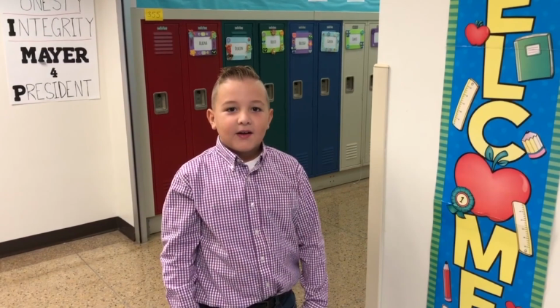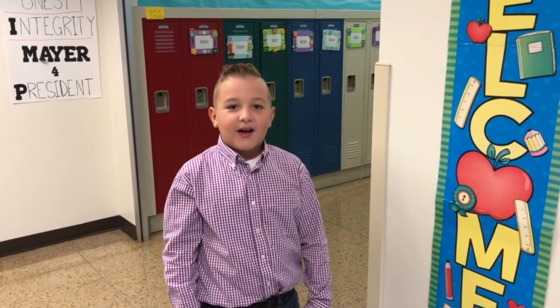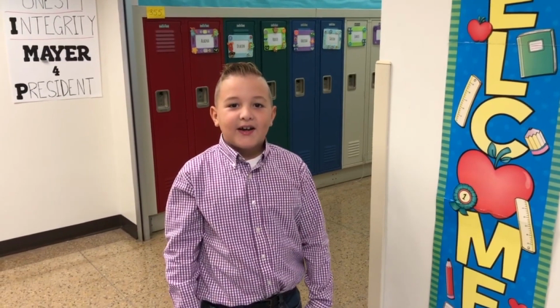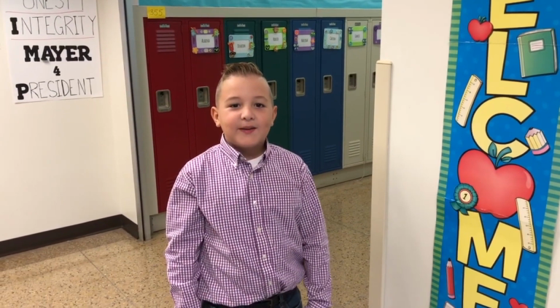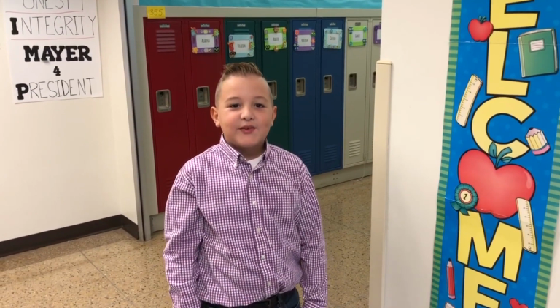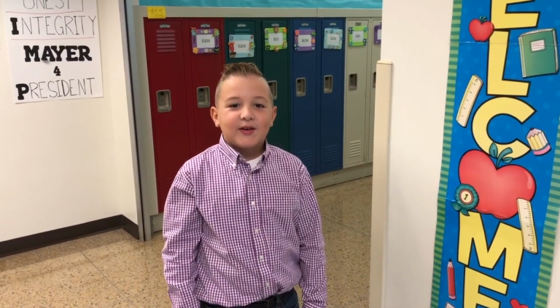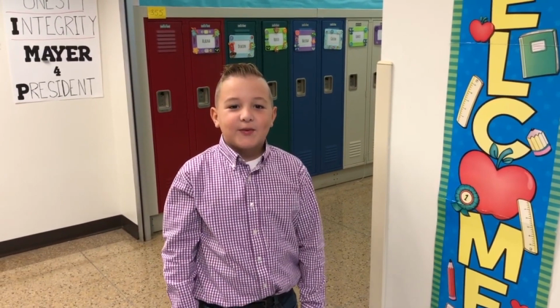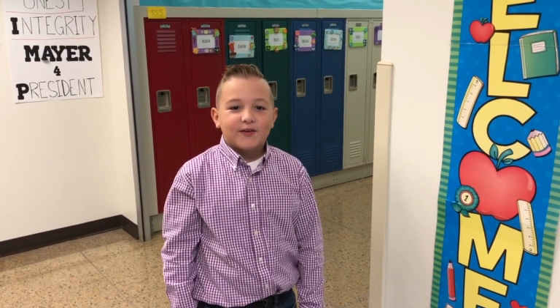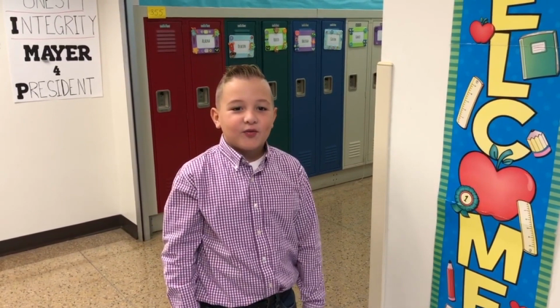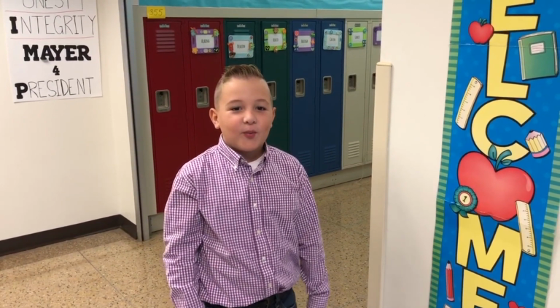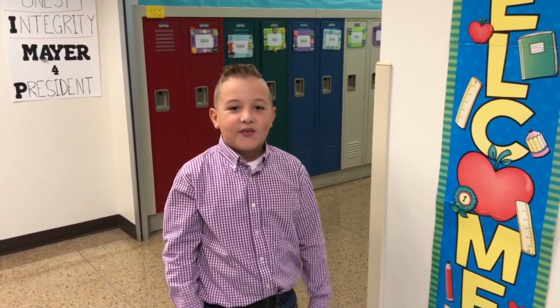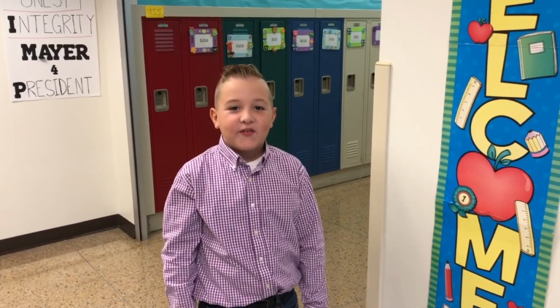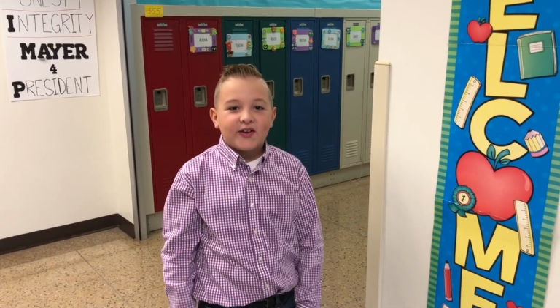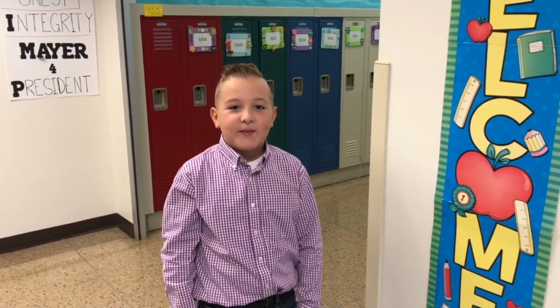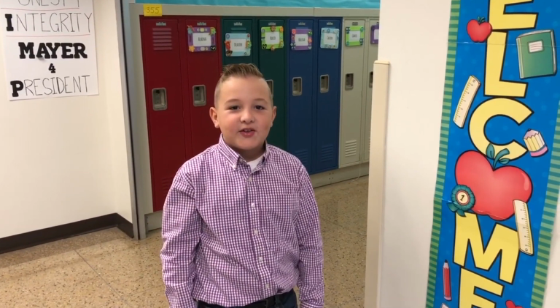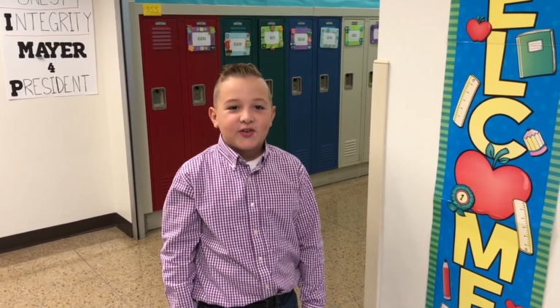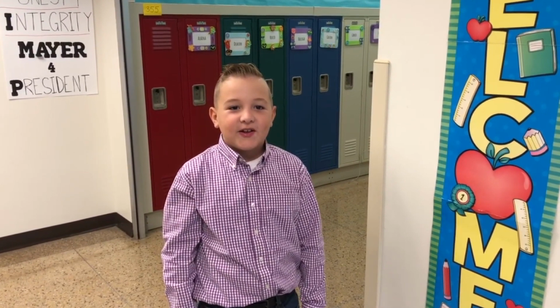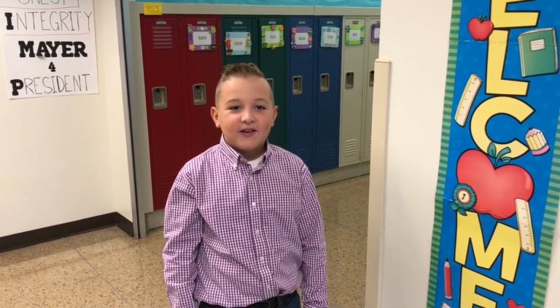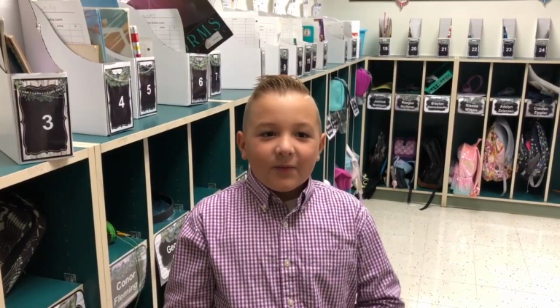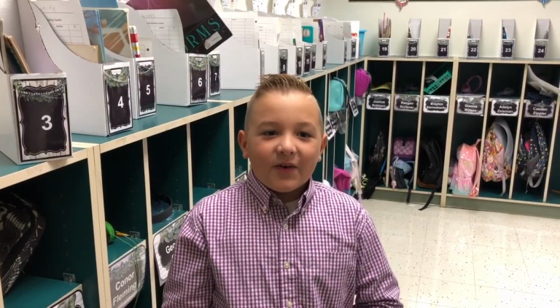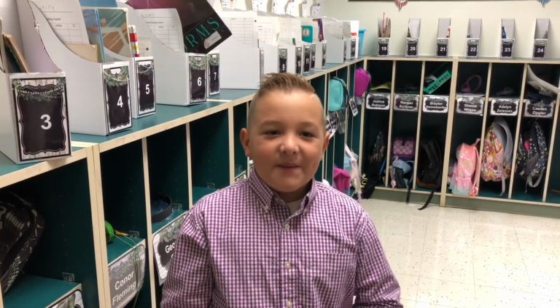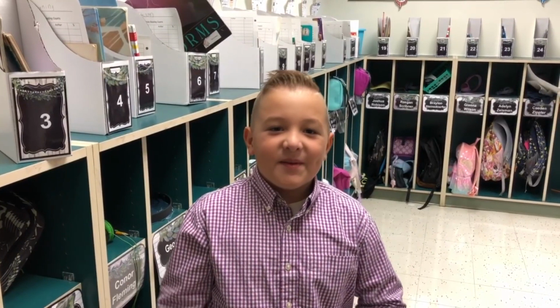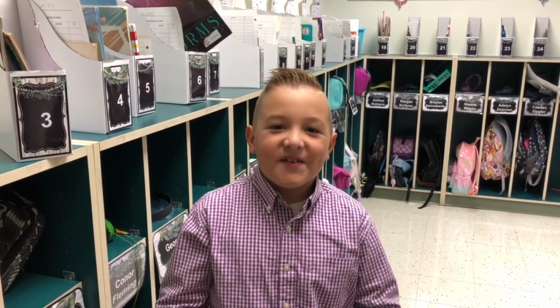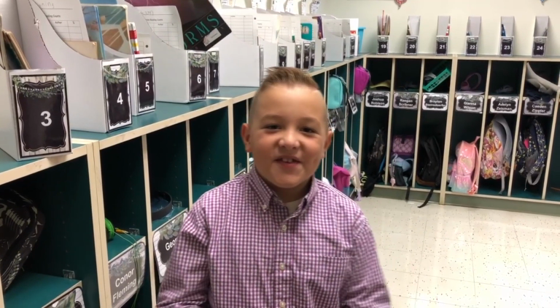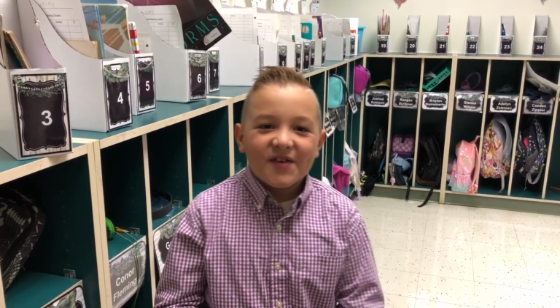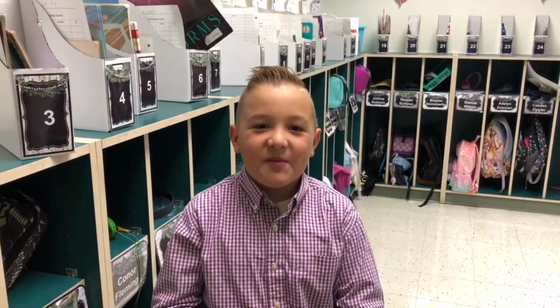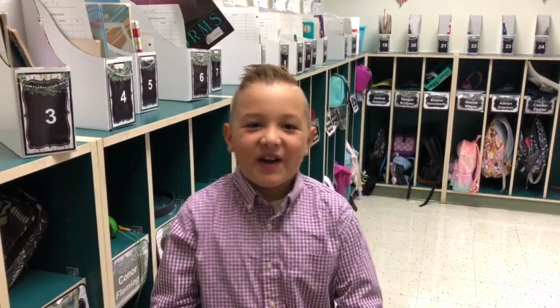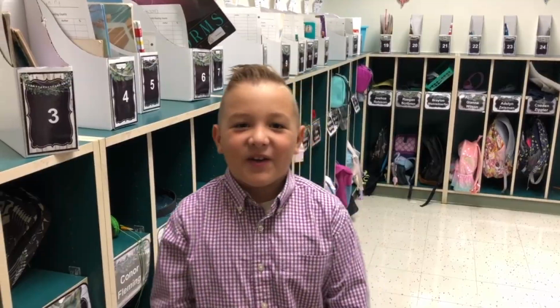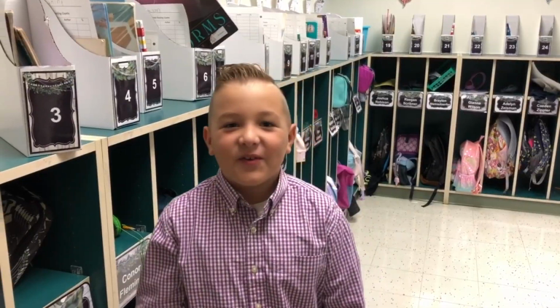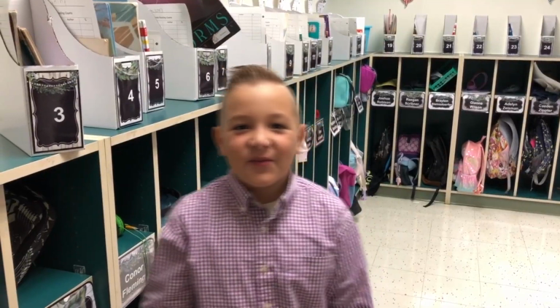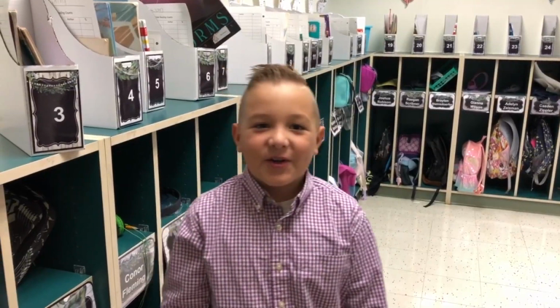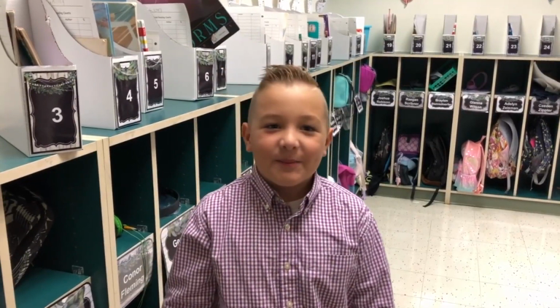Hi, I'm Trey Briggs from Whiskey Elementary. Welcome to Mrs. Amaya's room.